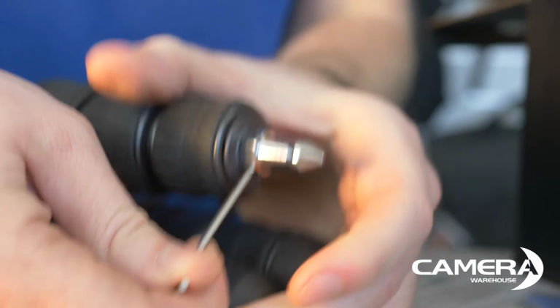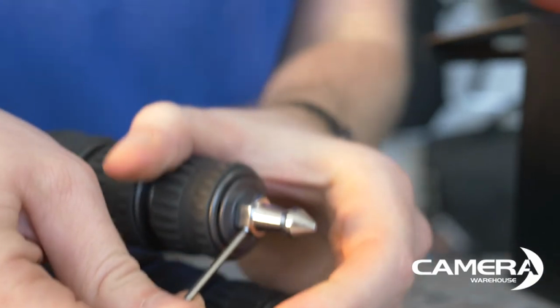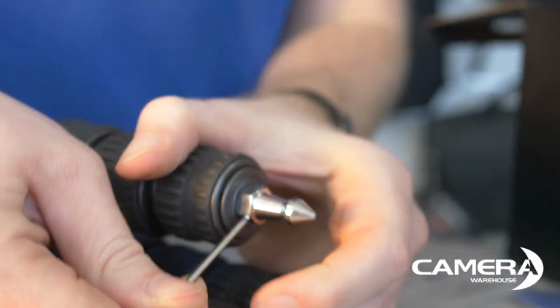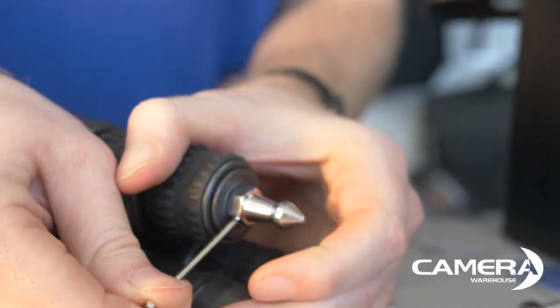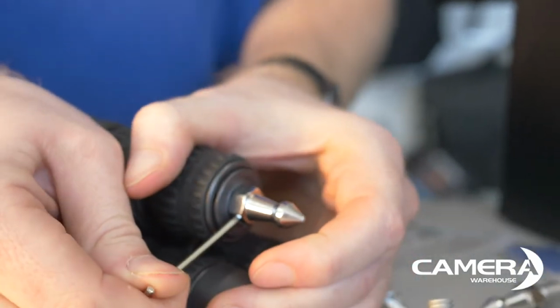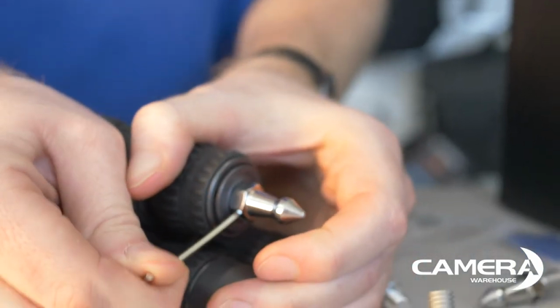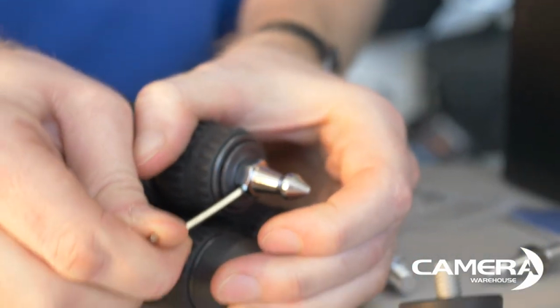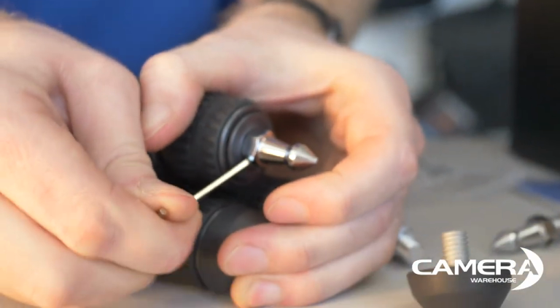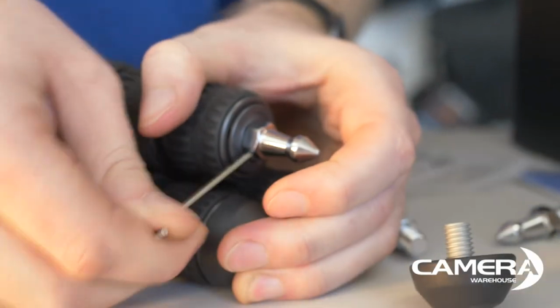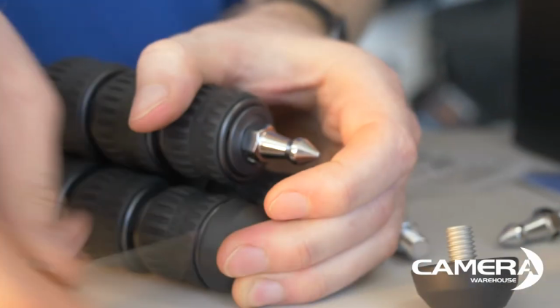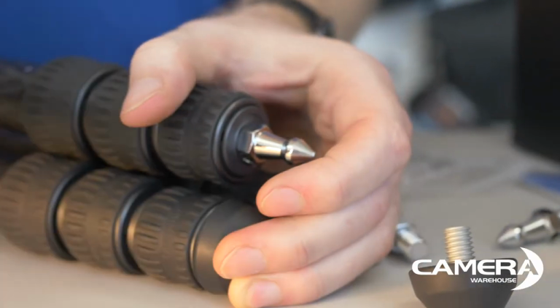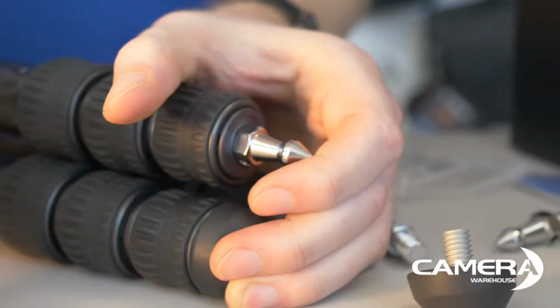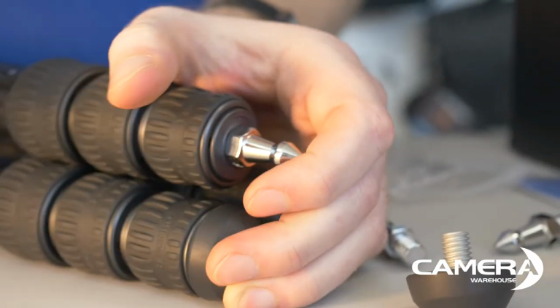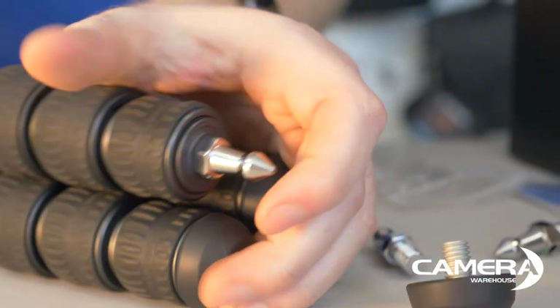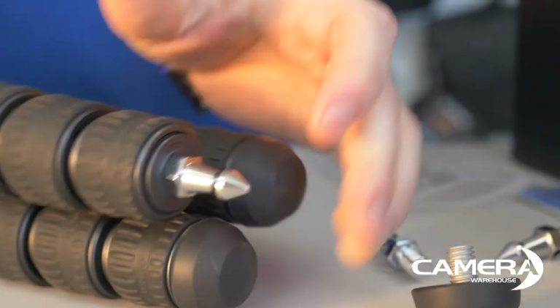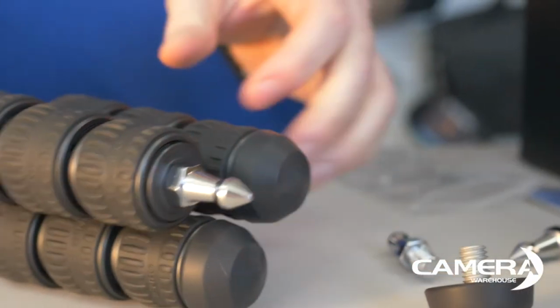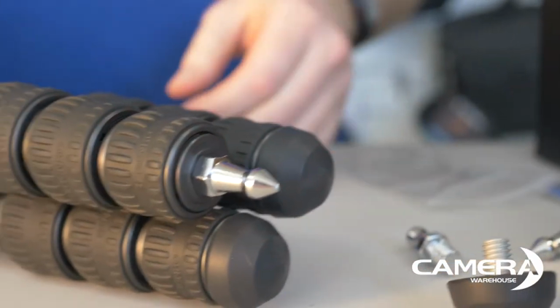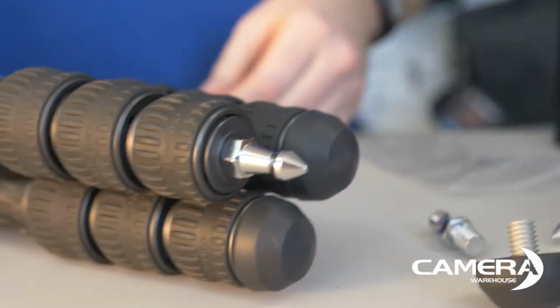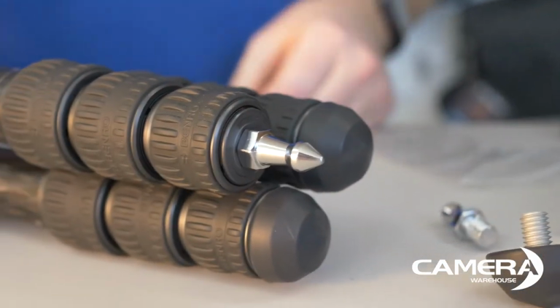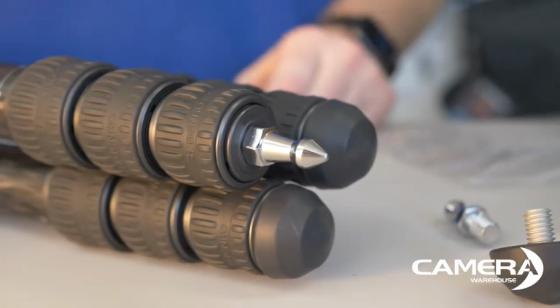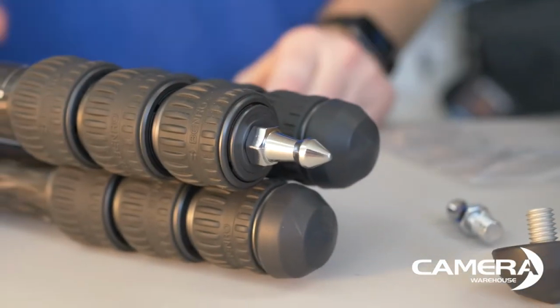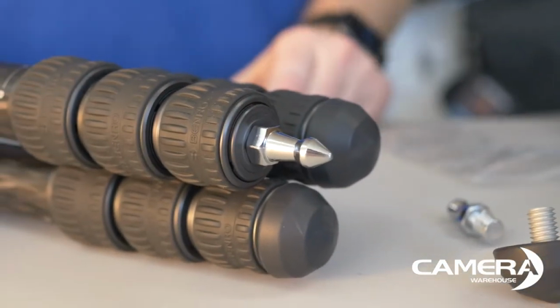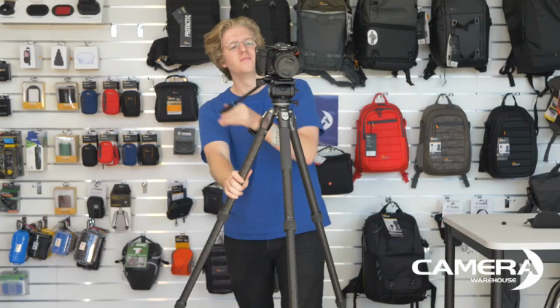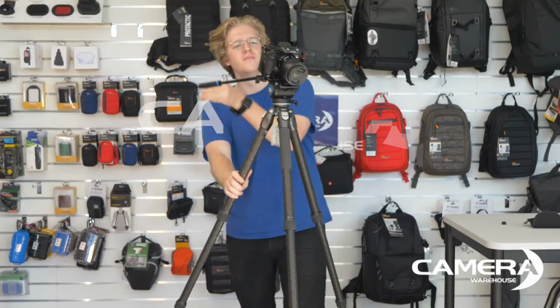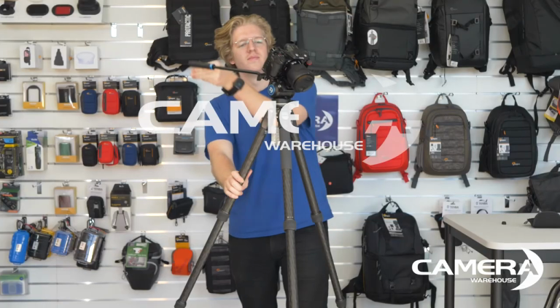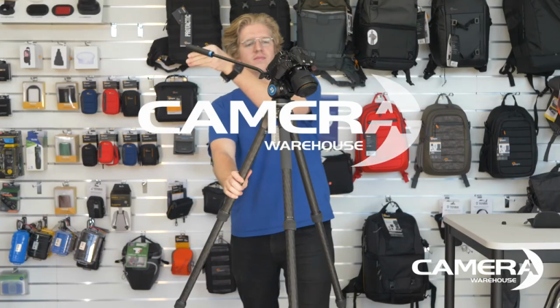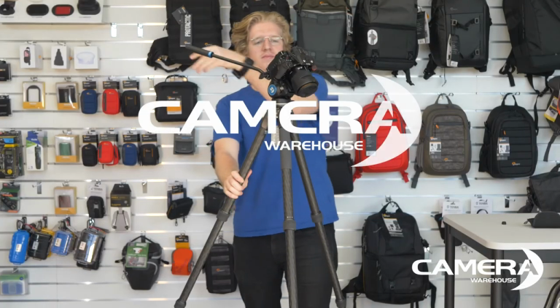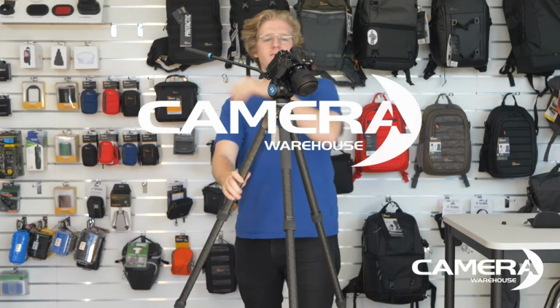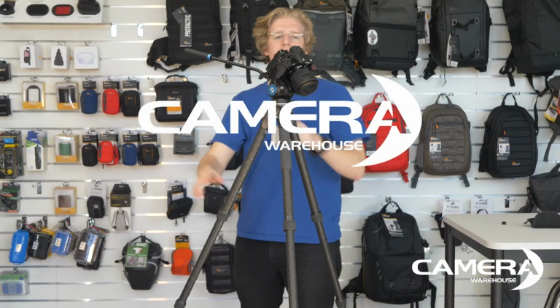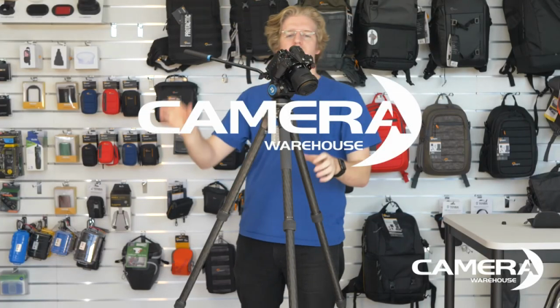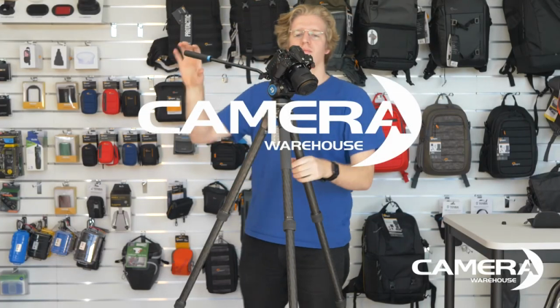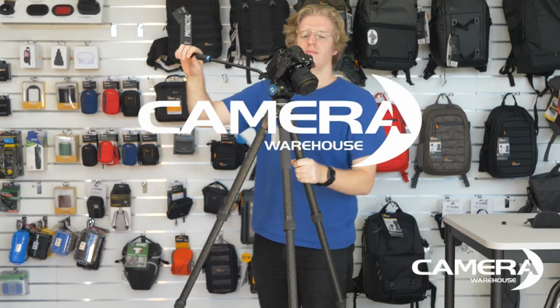And that's the Tortoise 3-4C LV with the S4 Pro head.